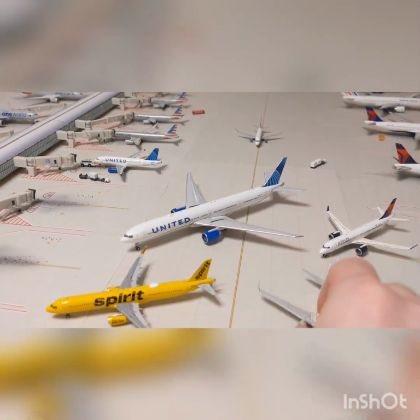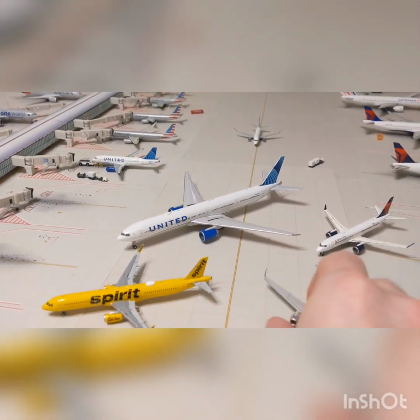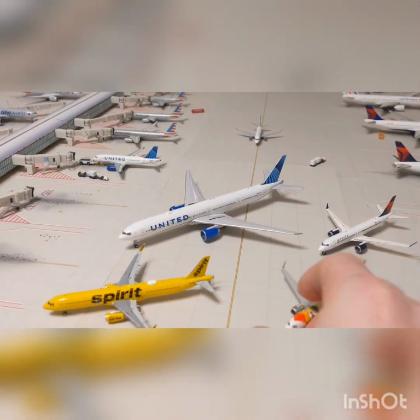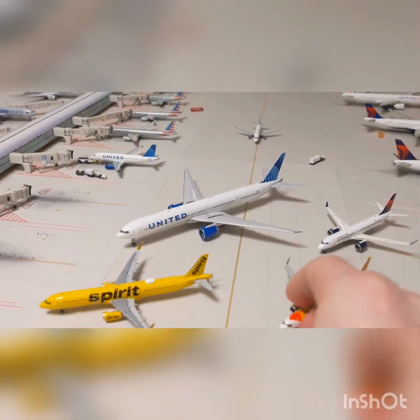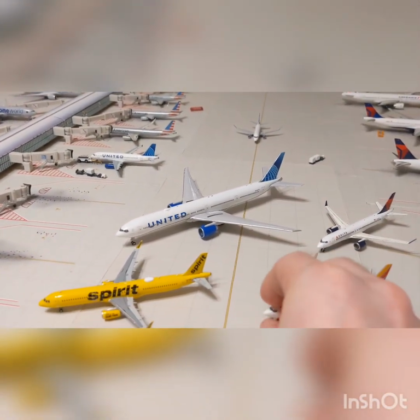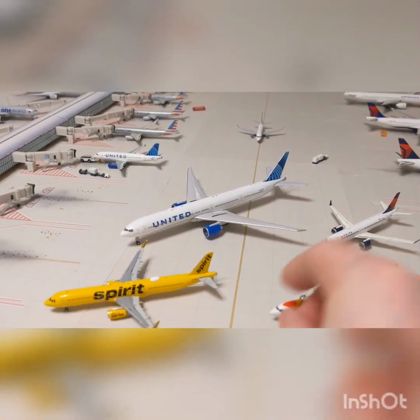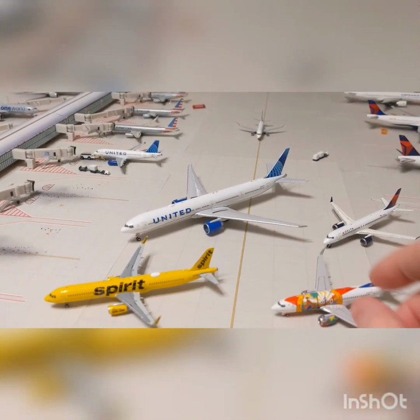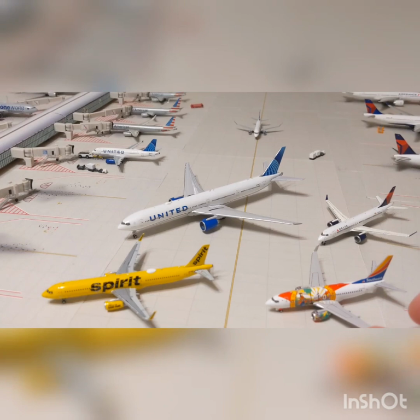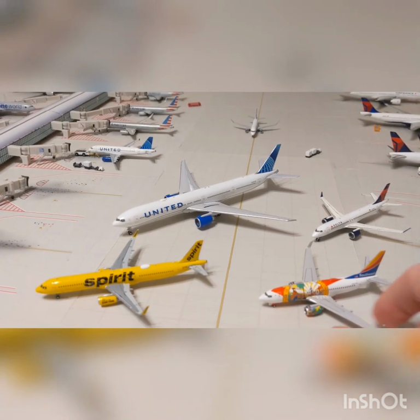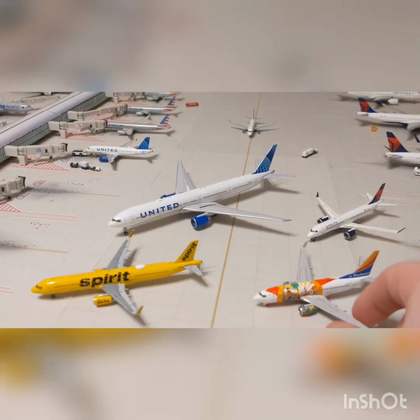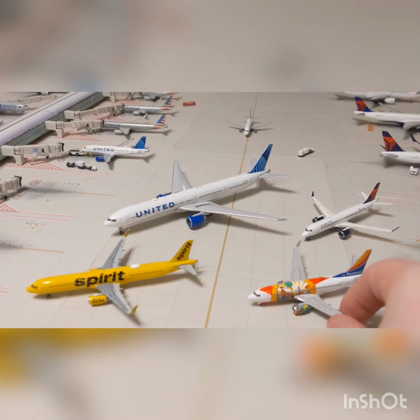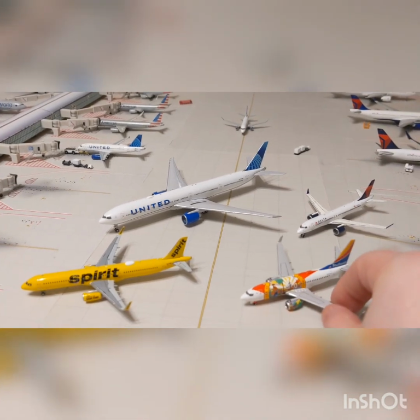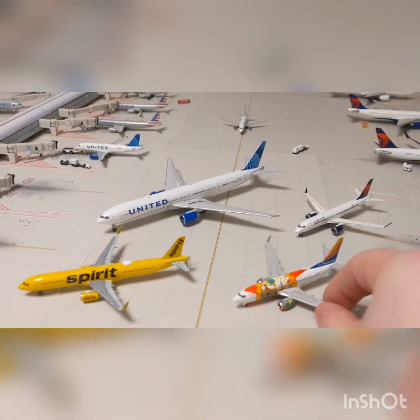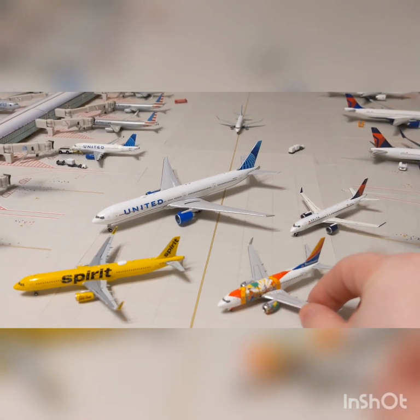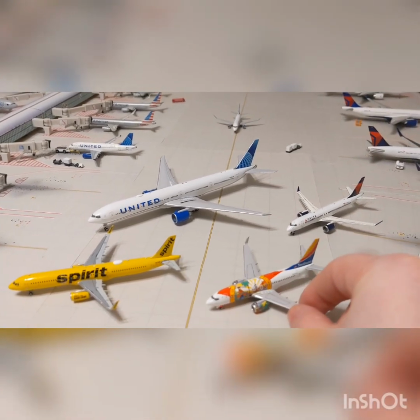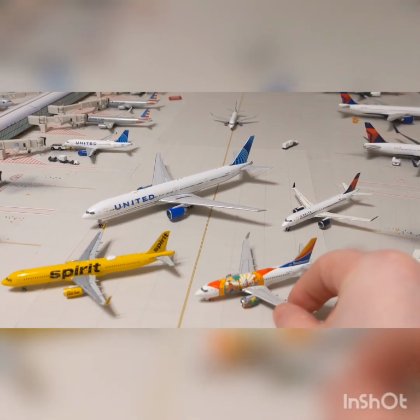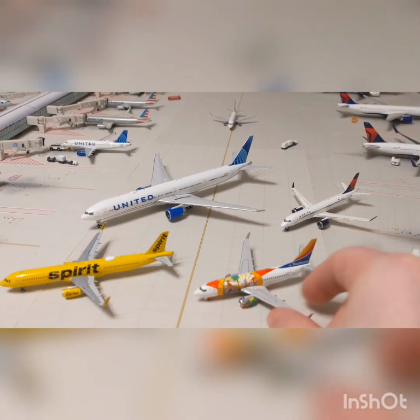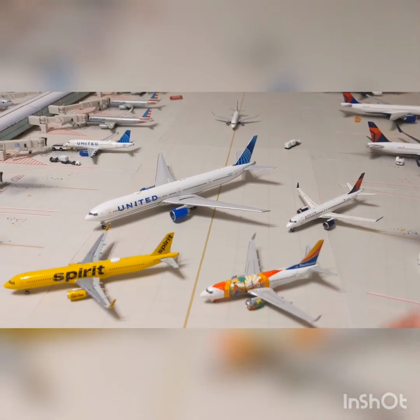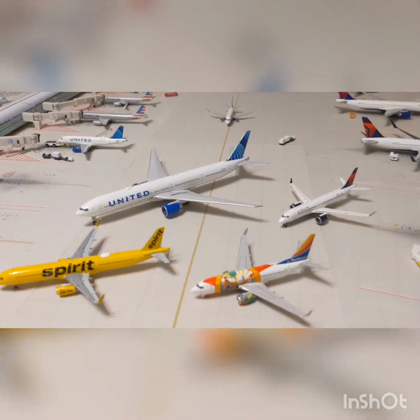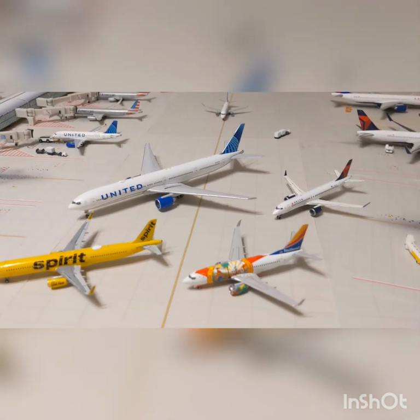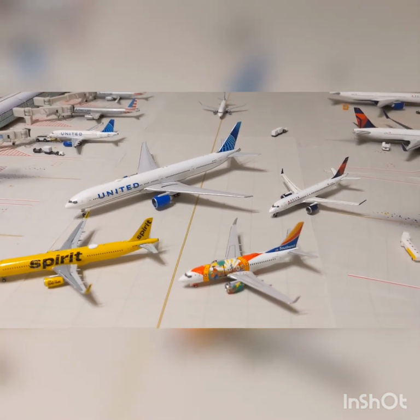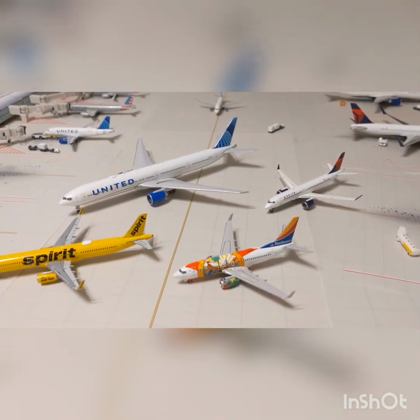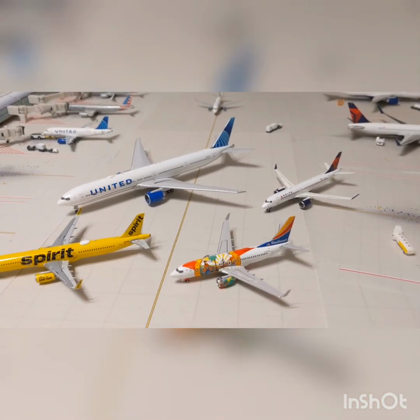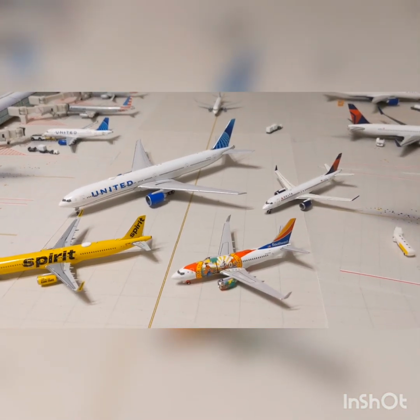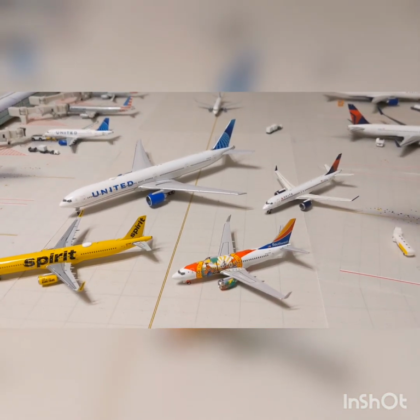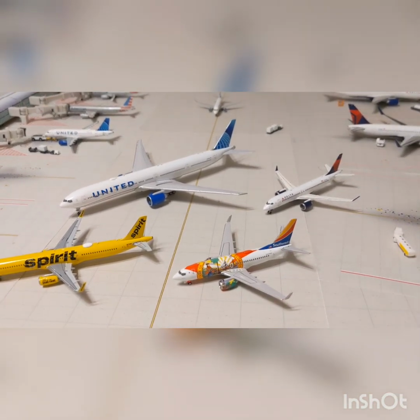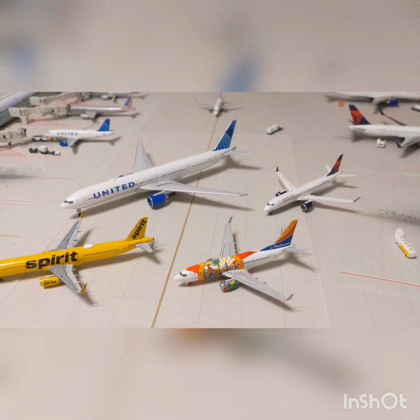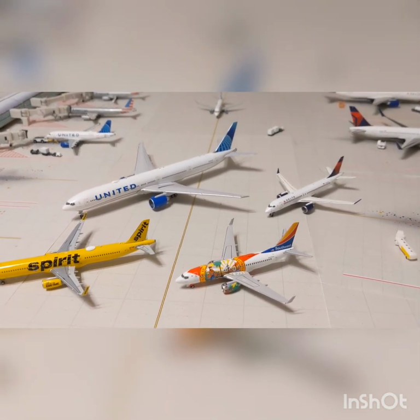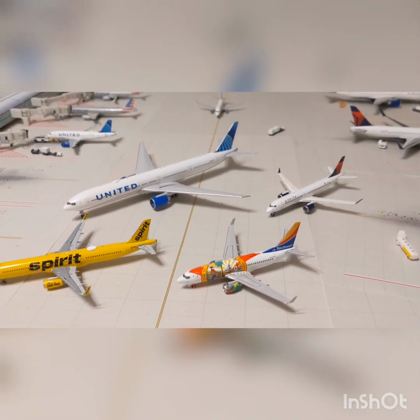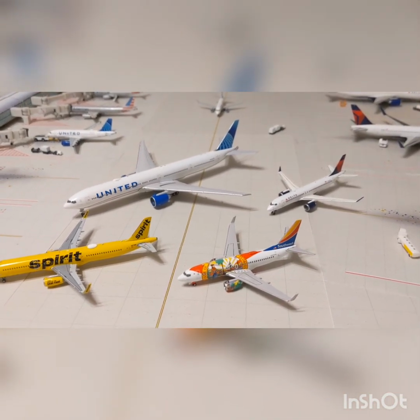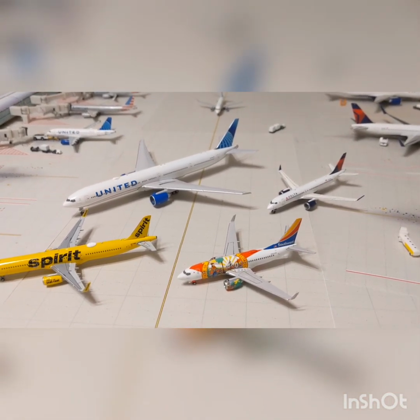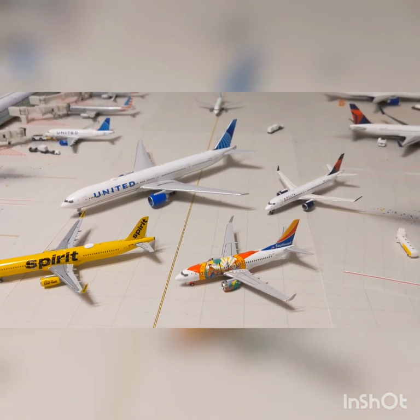My advice is just look at it from a normal view, and you won't even be able to tell.